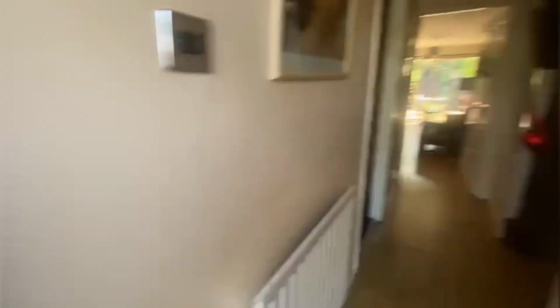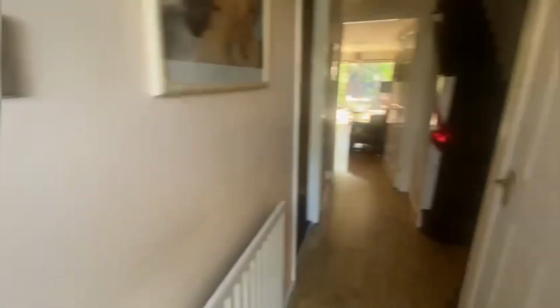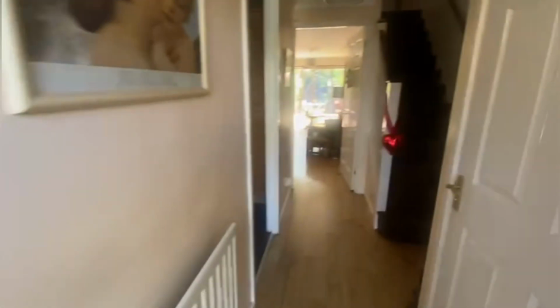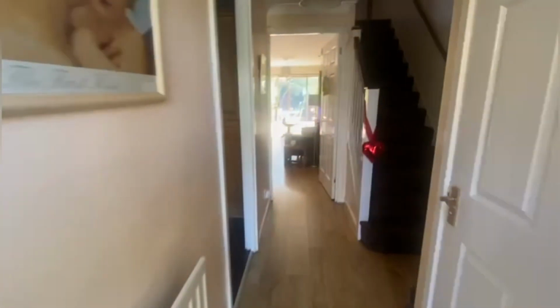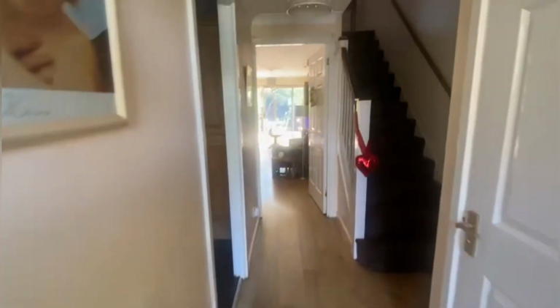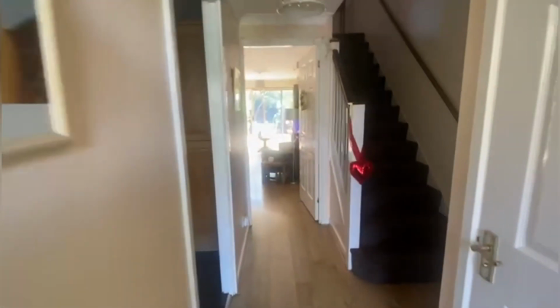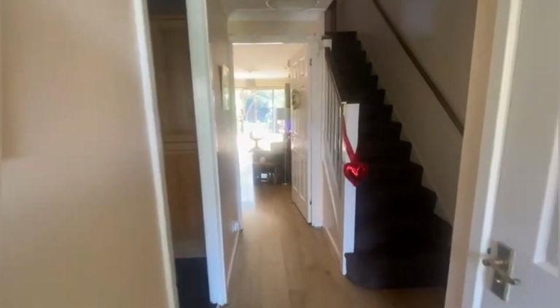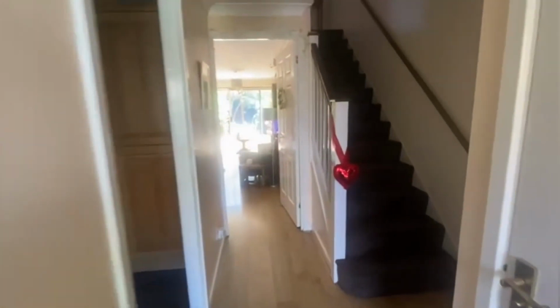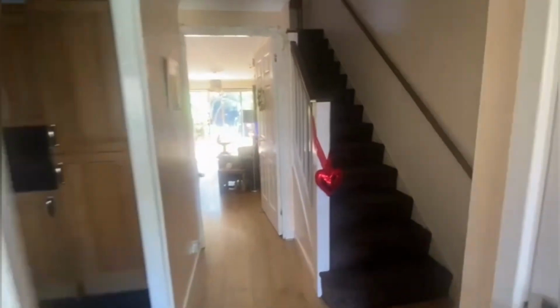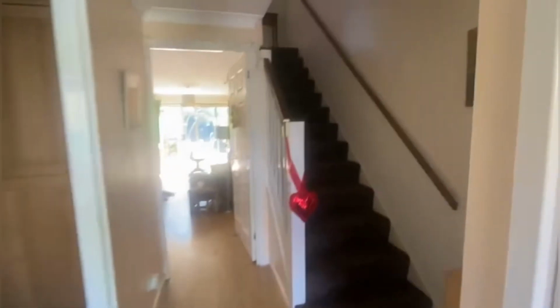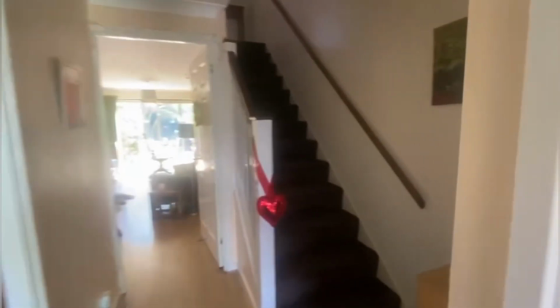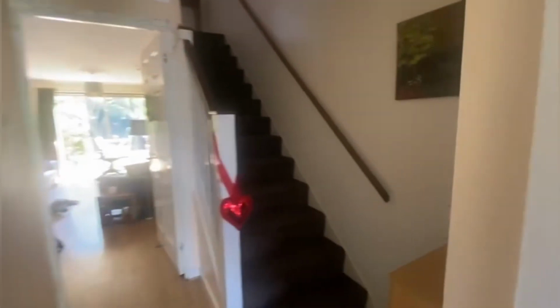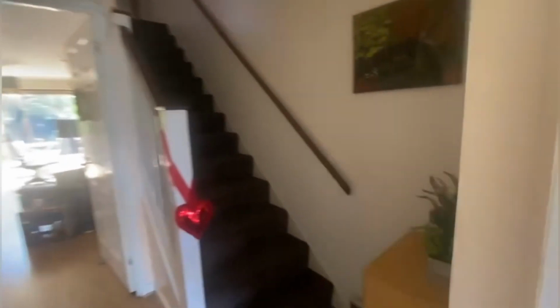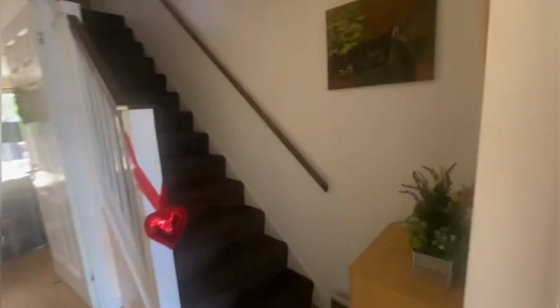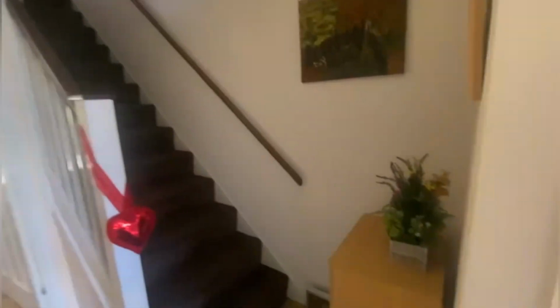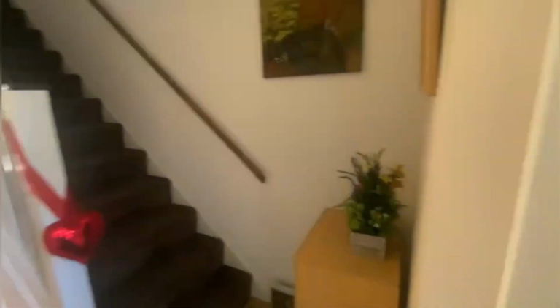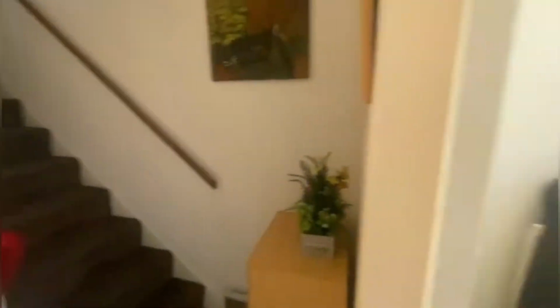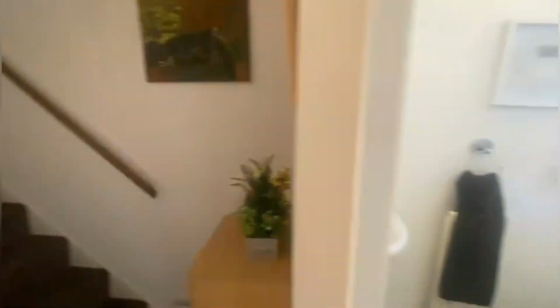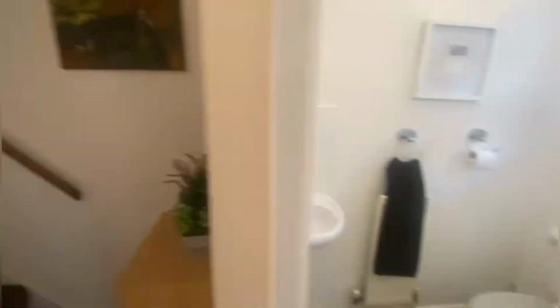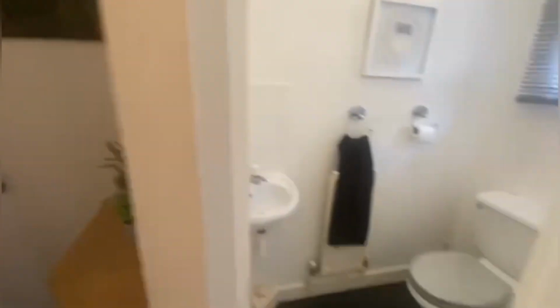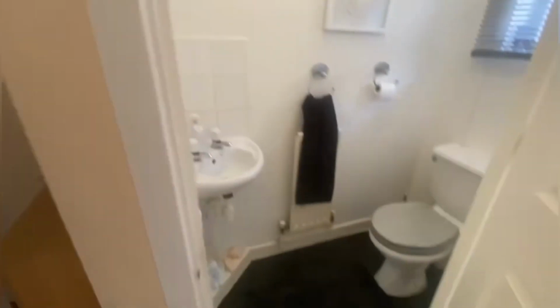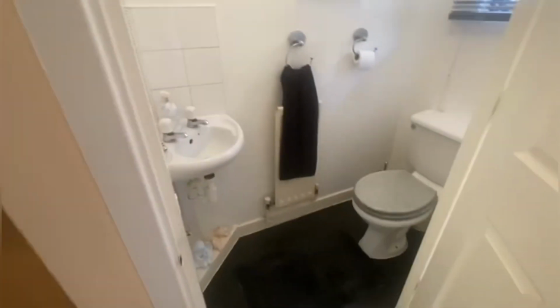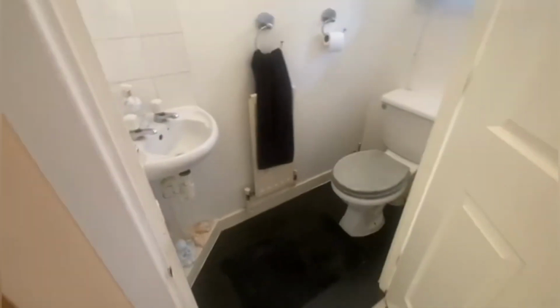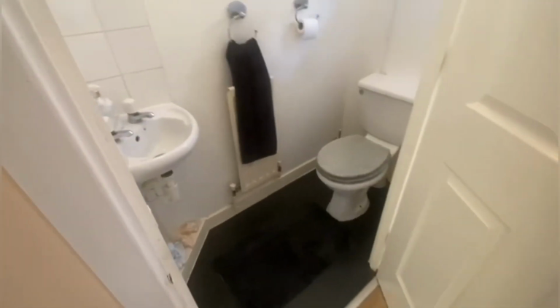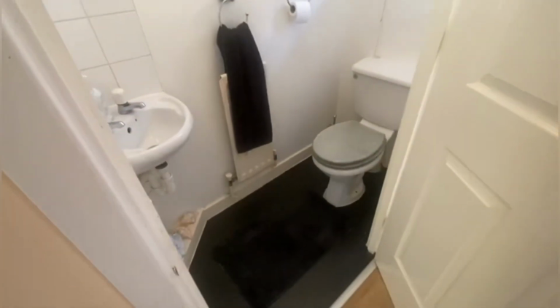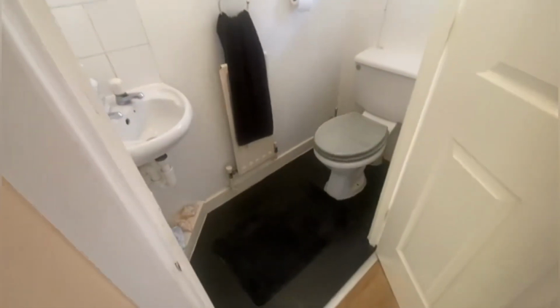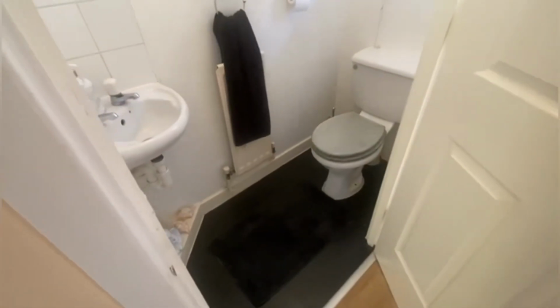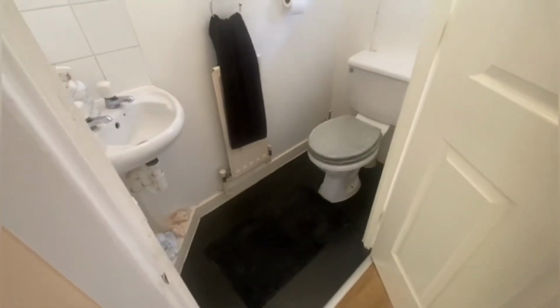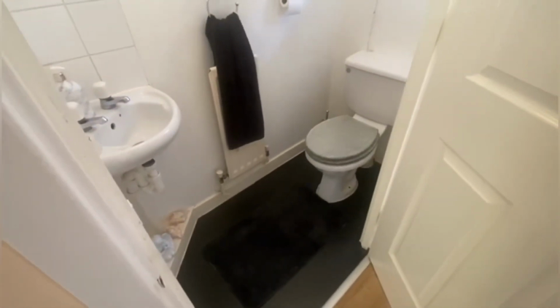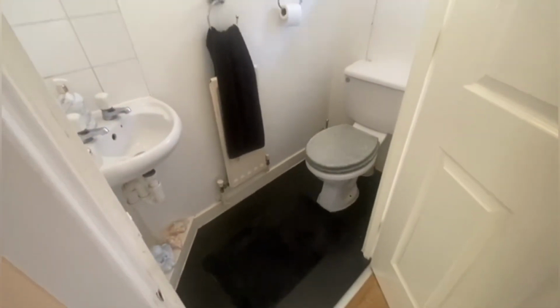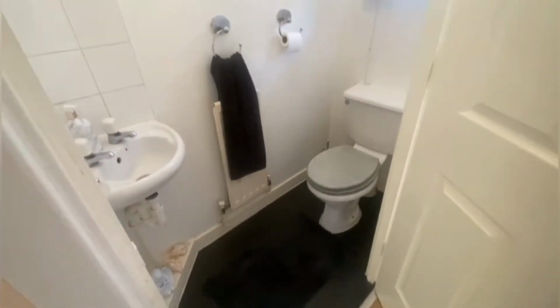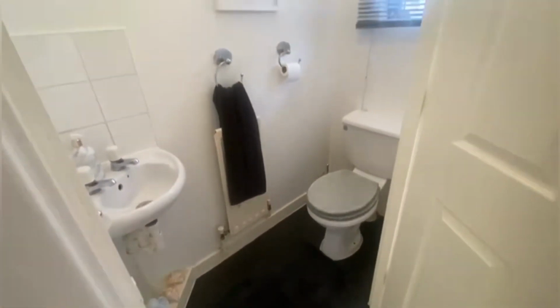Walking in you've got the guest bathroom just on your right here, a little toilet — really useful.